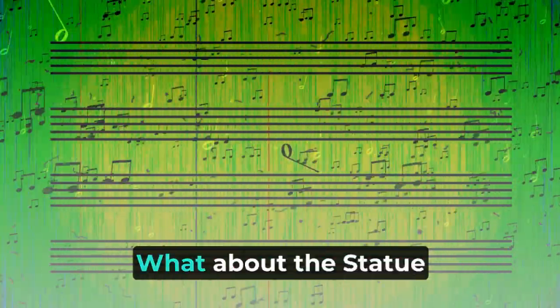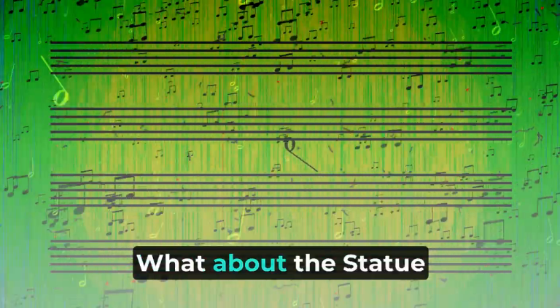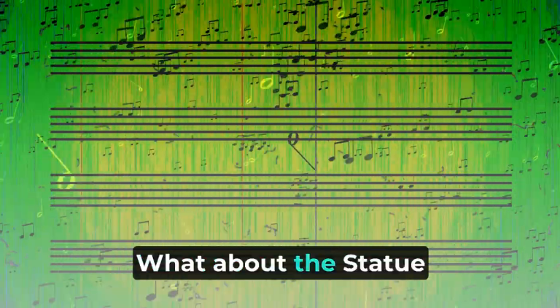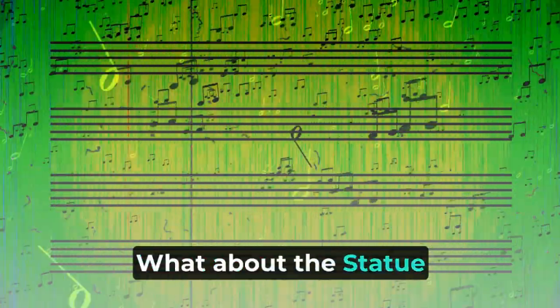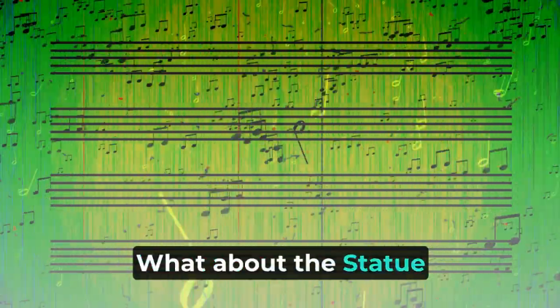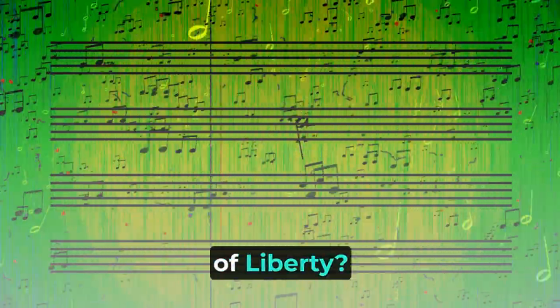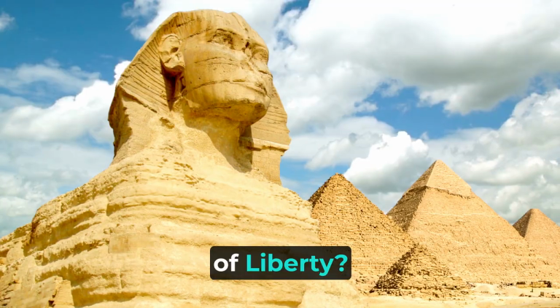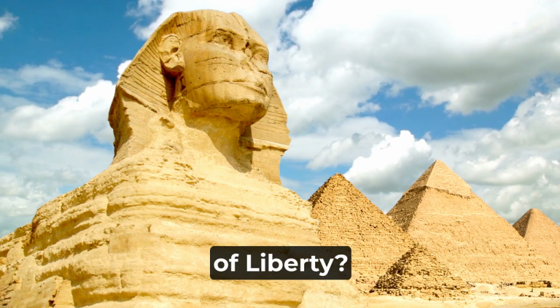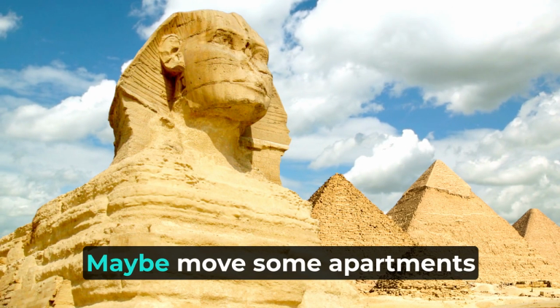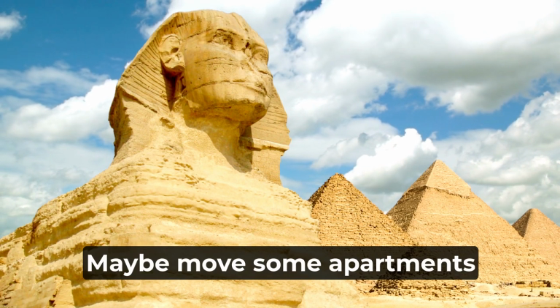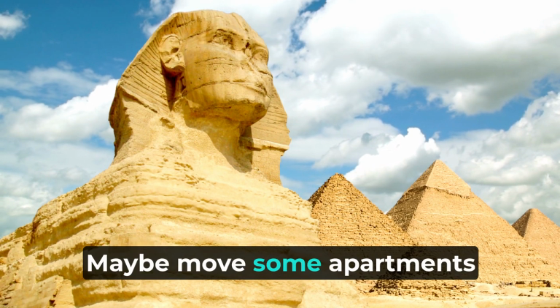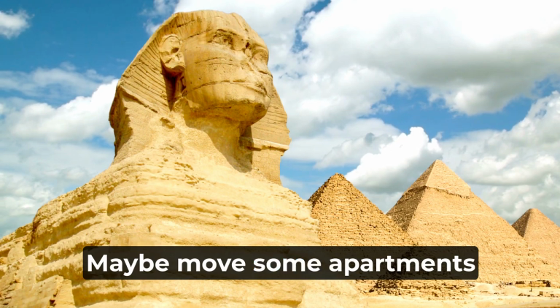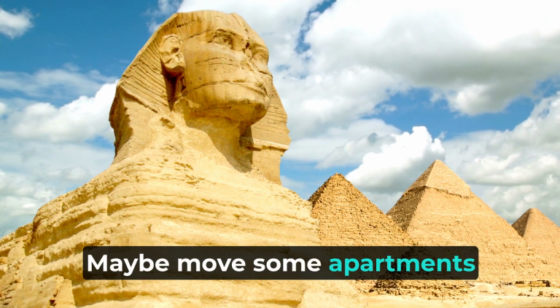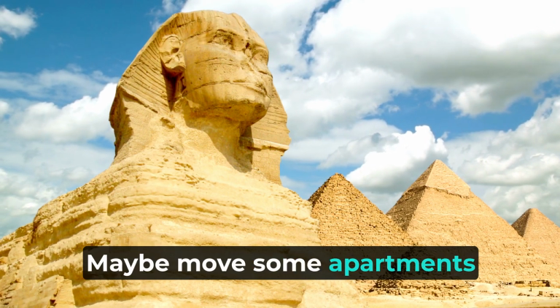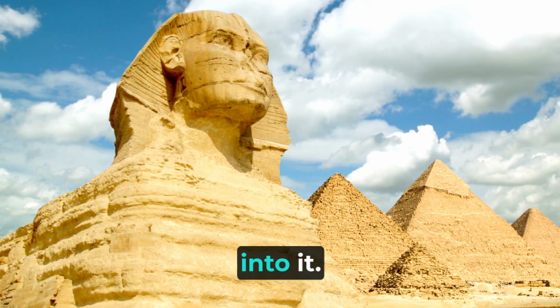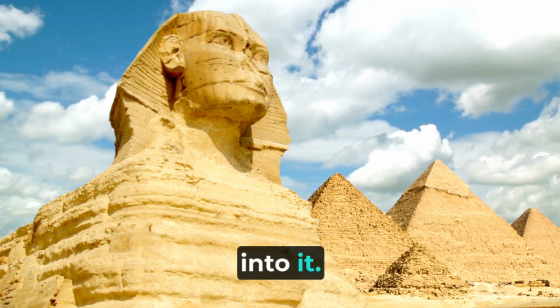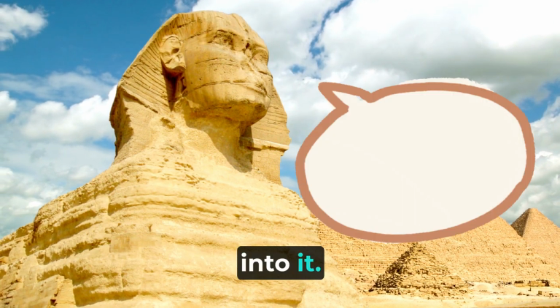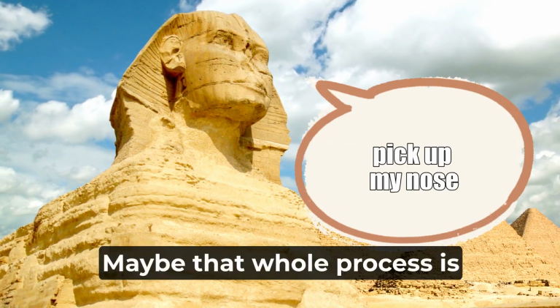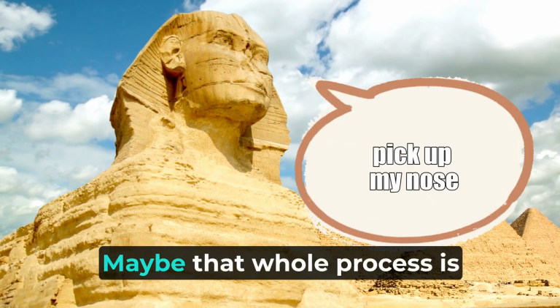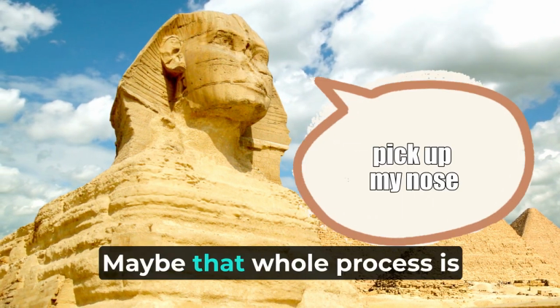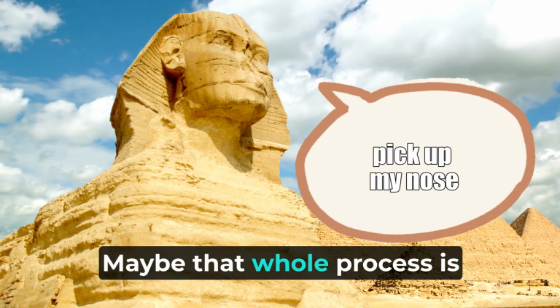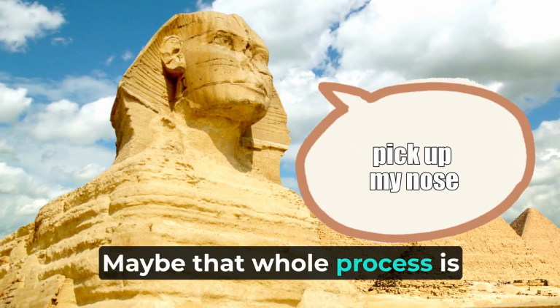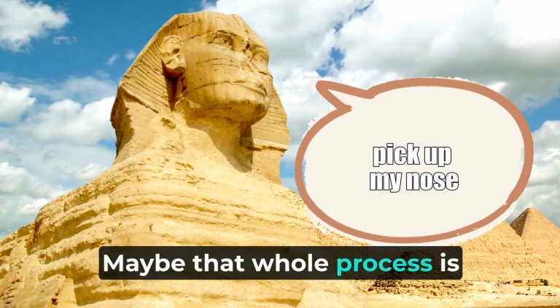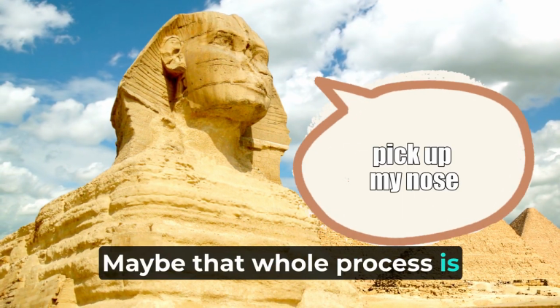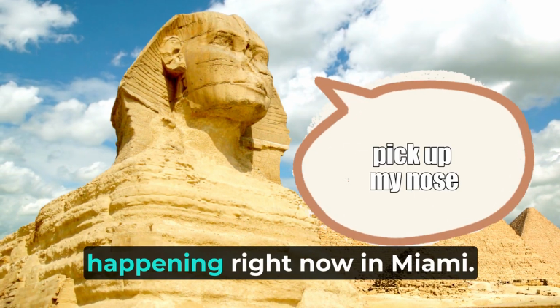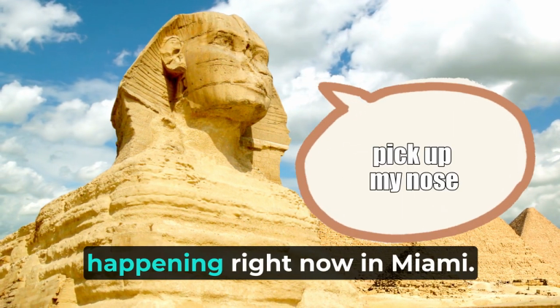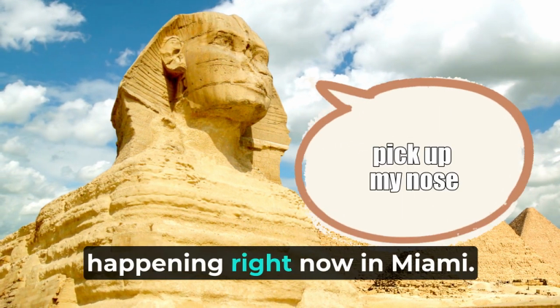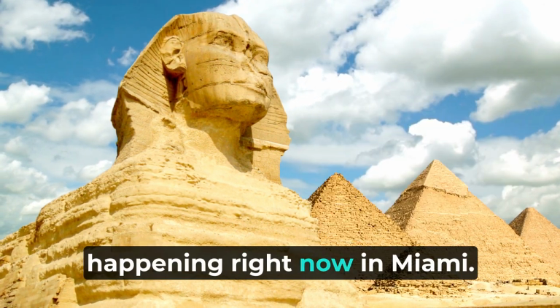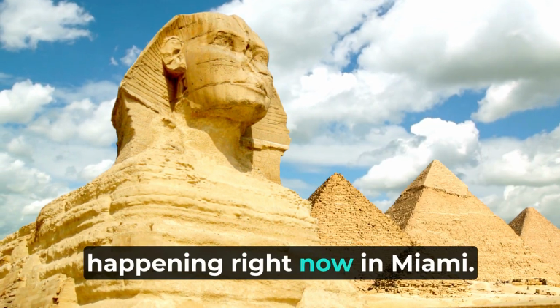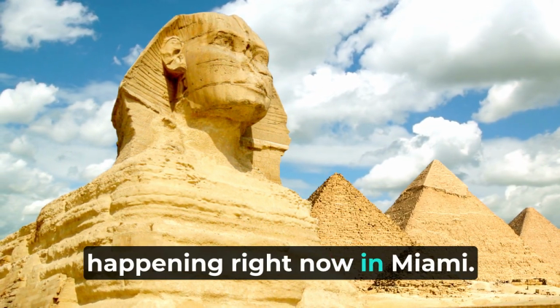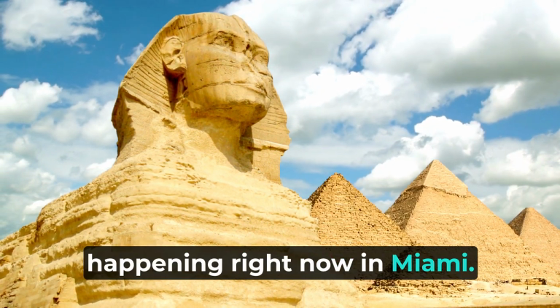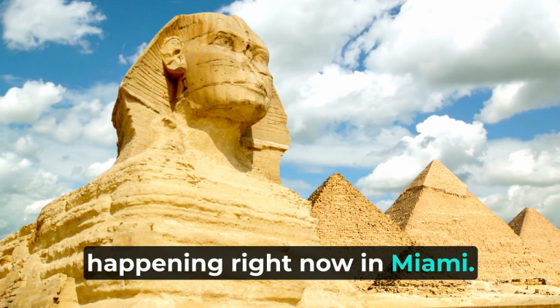What about the Statue of Liberty? Maybe move some apartments into it? Maybe that whole process is happening right now in Miami.